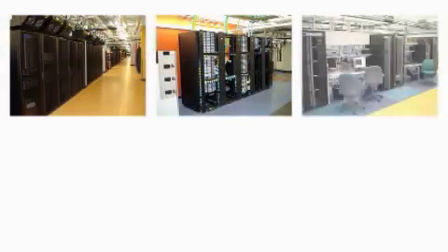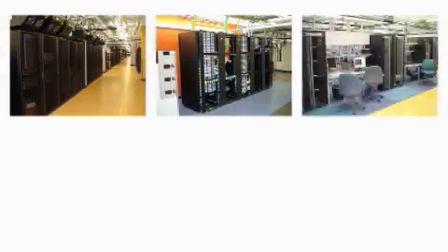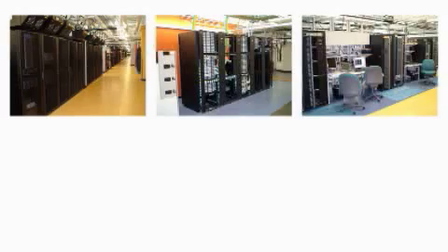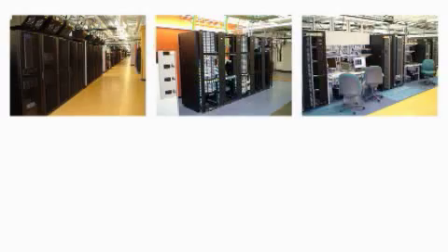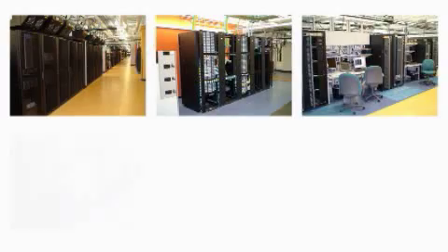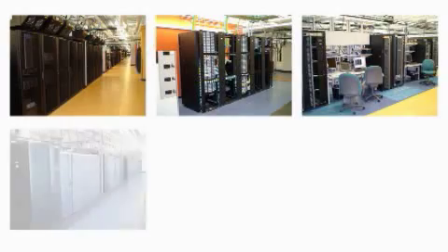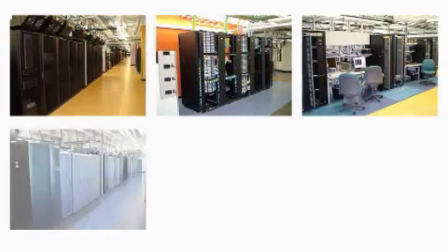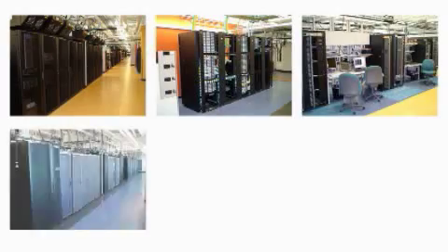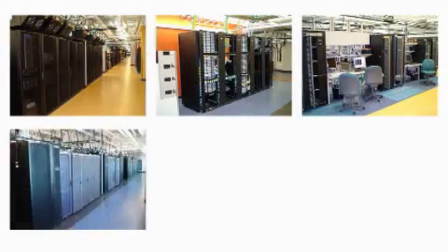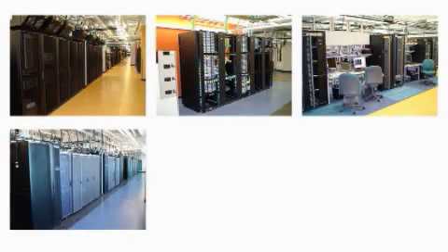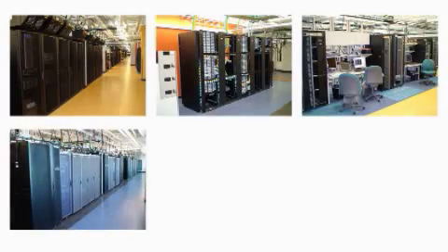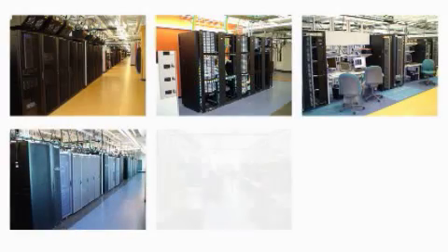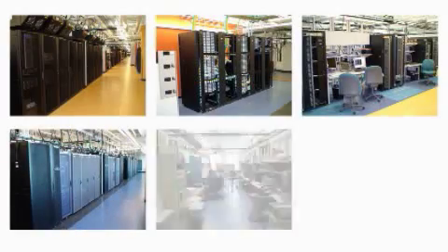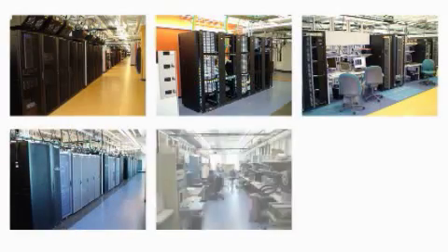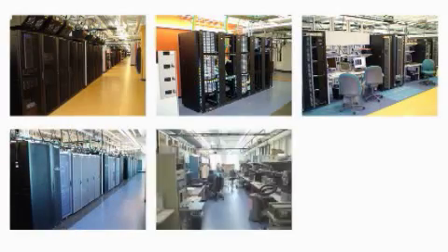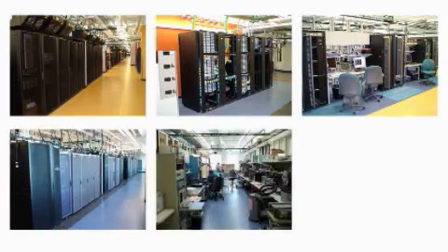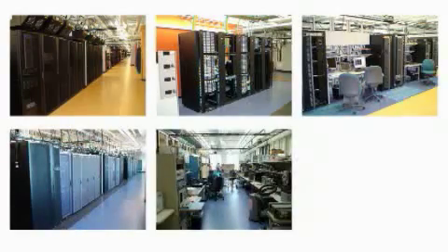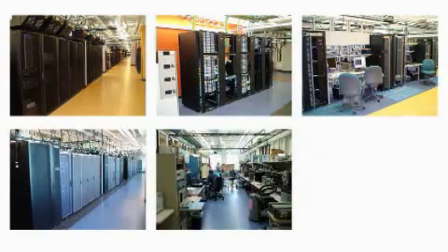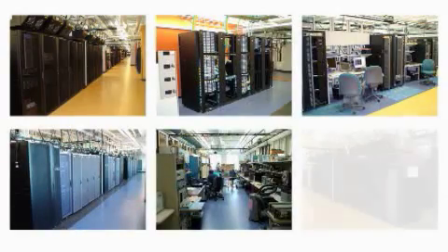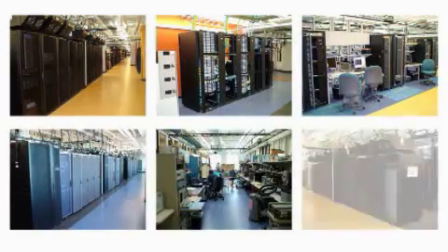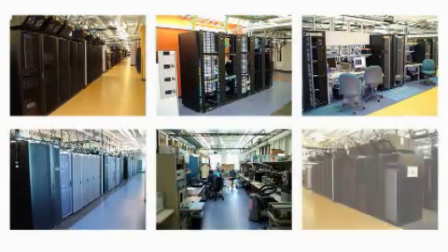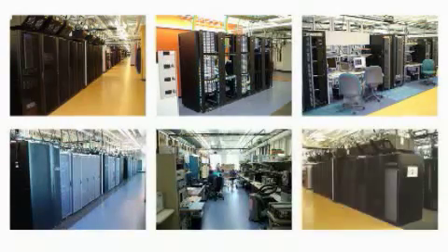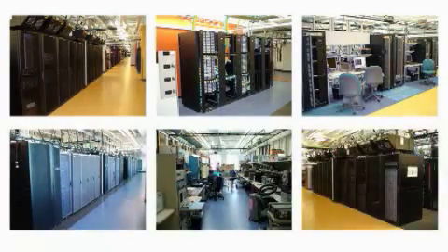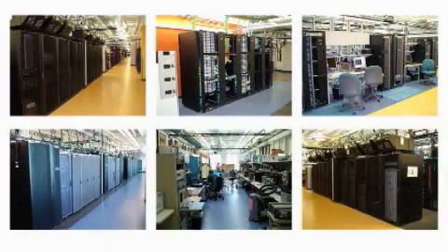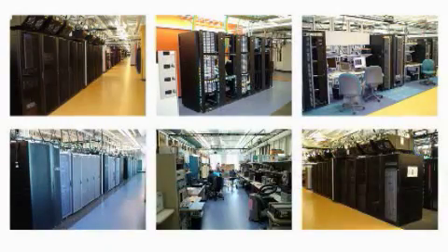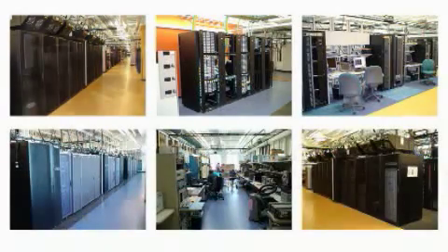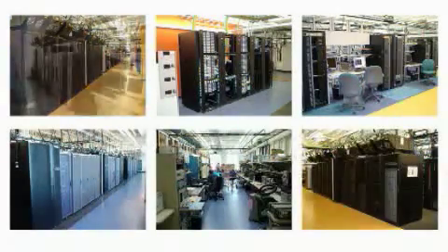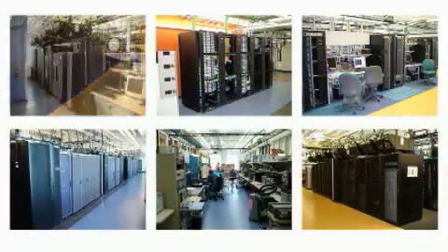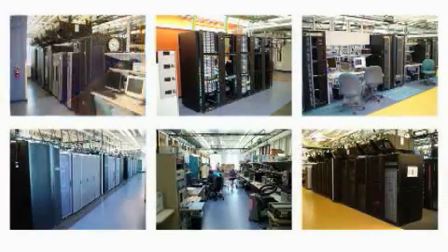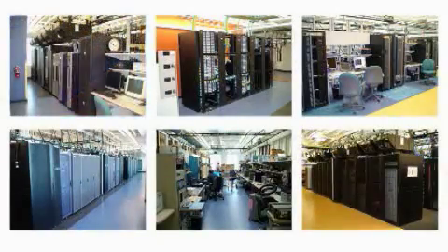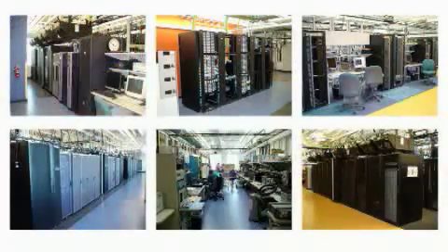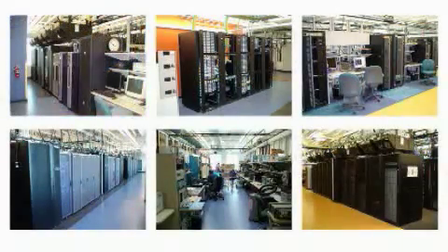Unlike many lights-out data centers, there are hundreds of users operating in this data center on a daily basis.